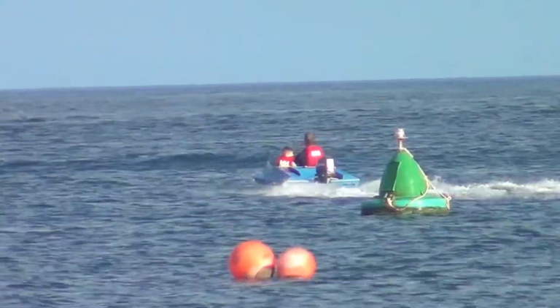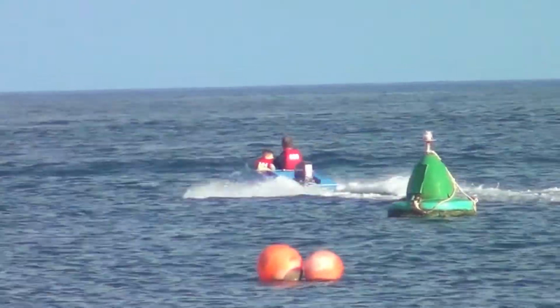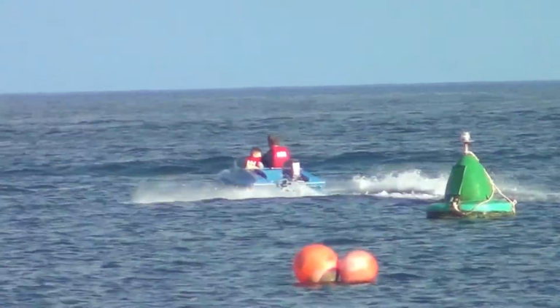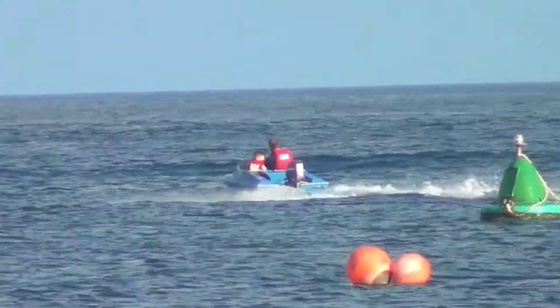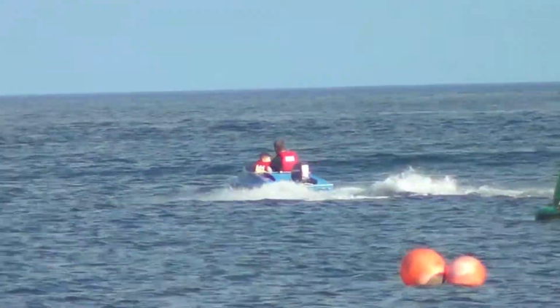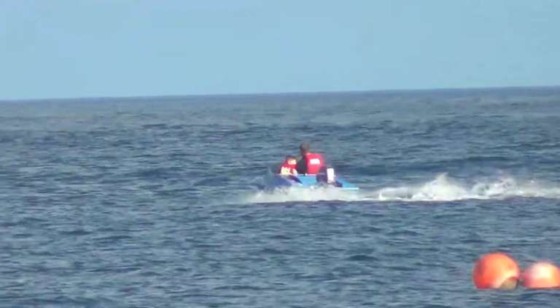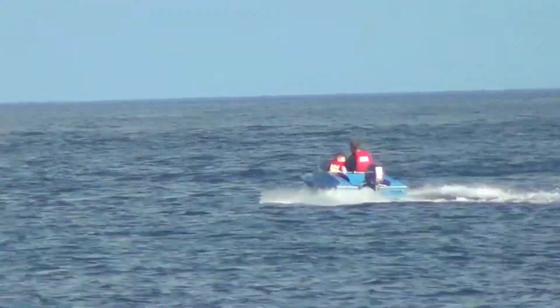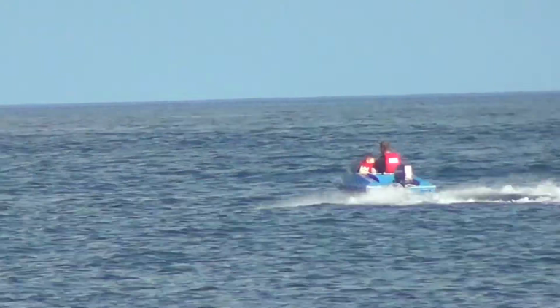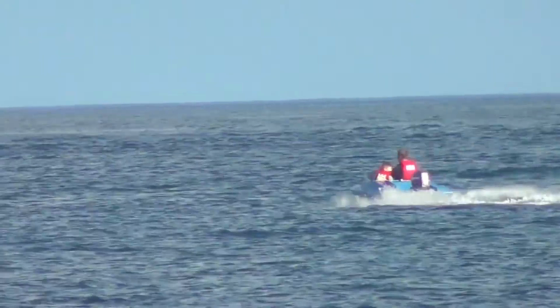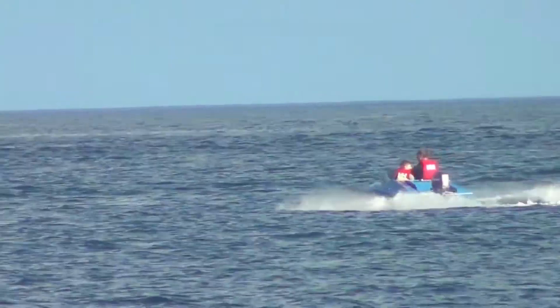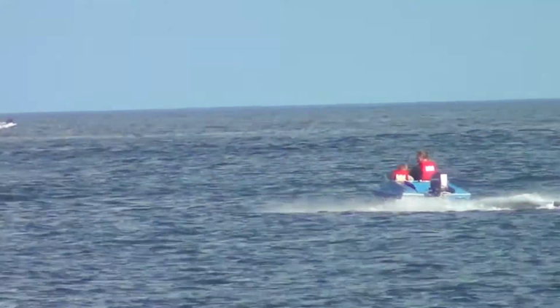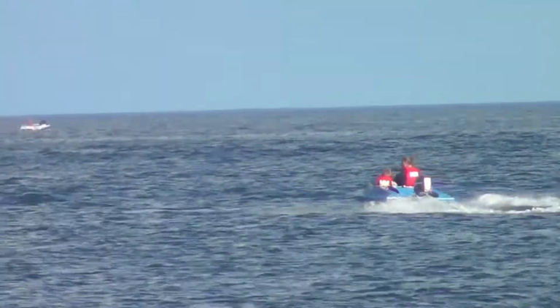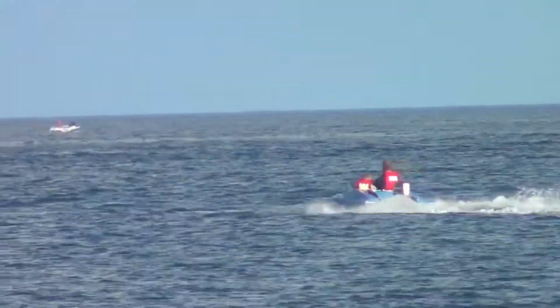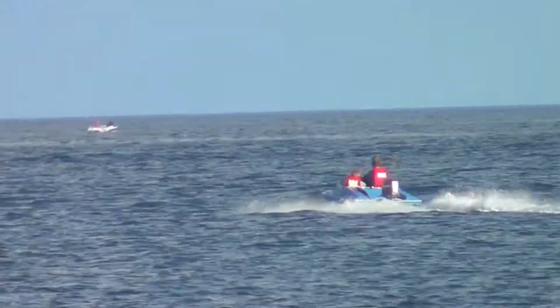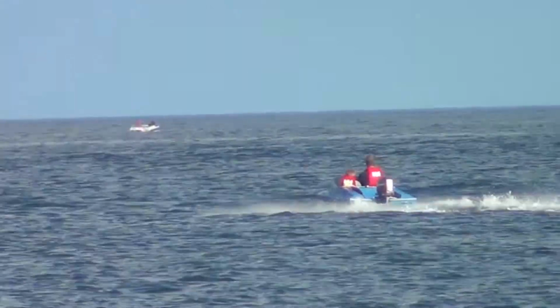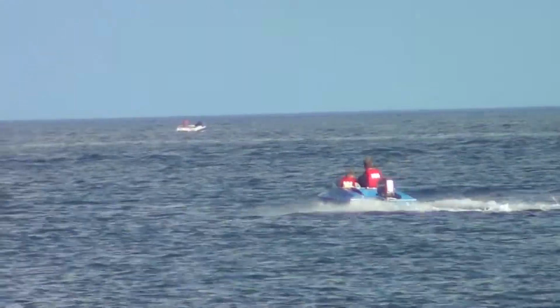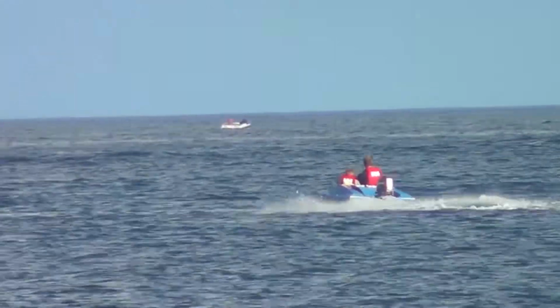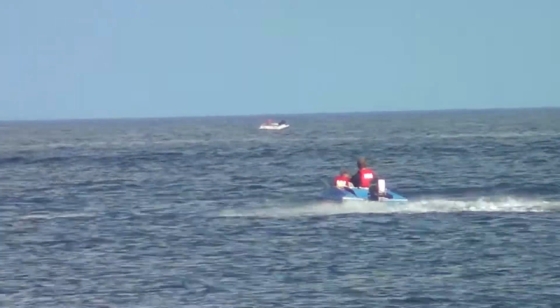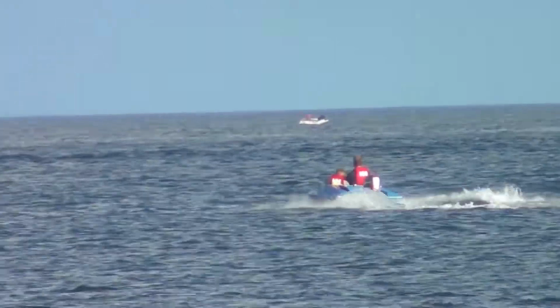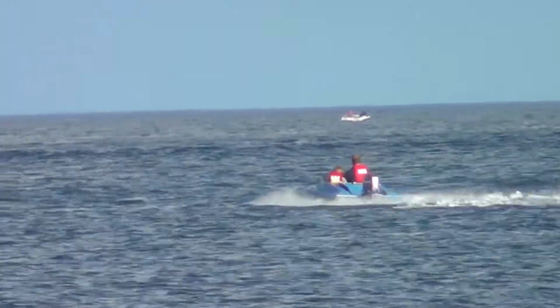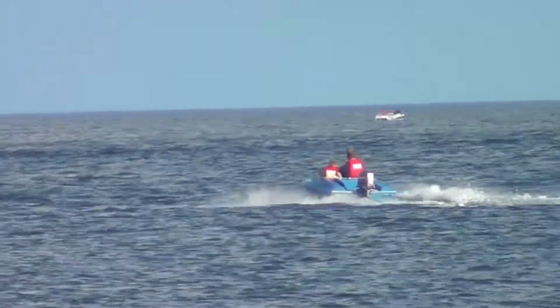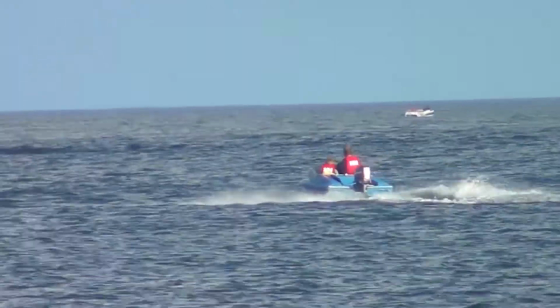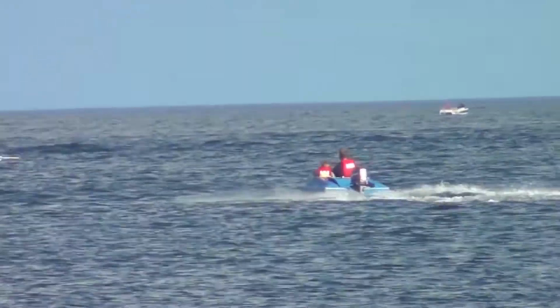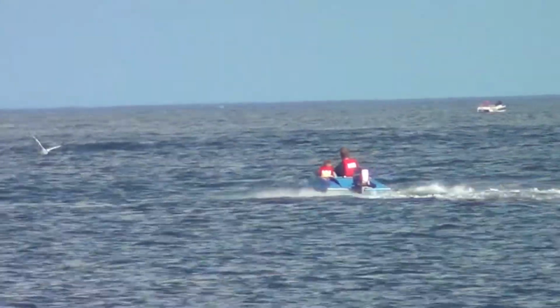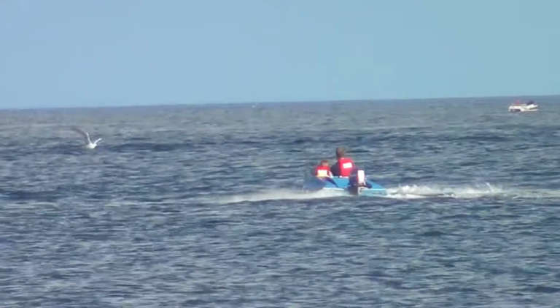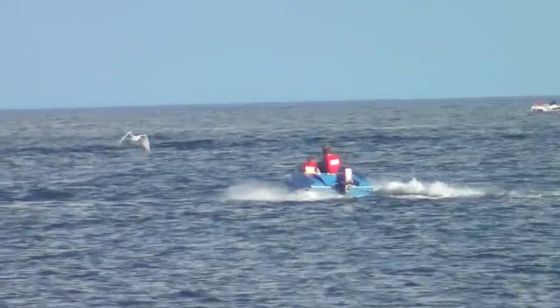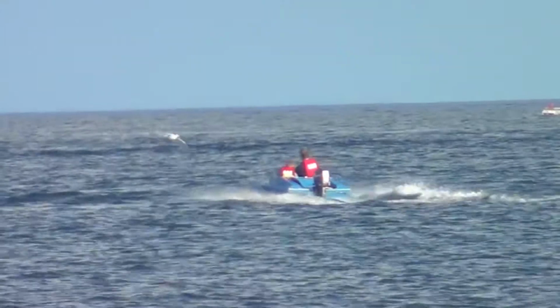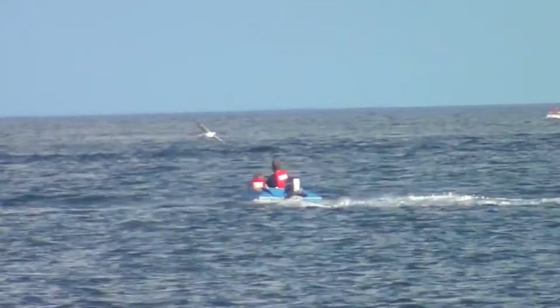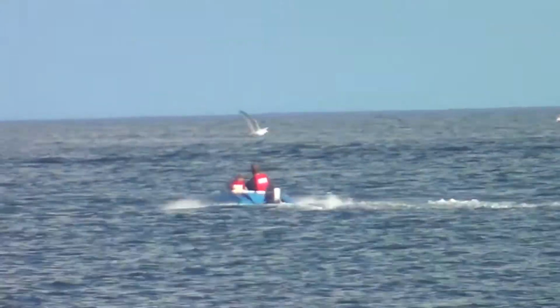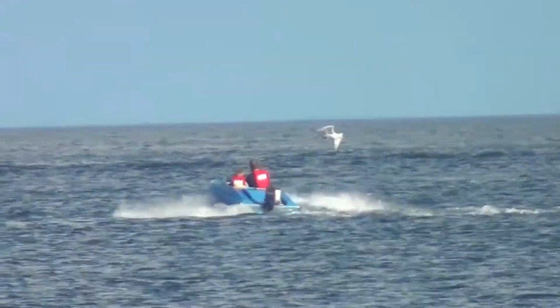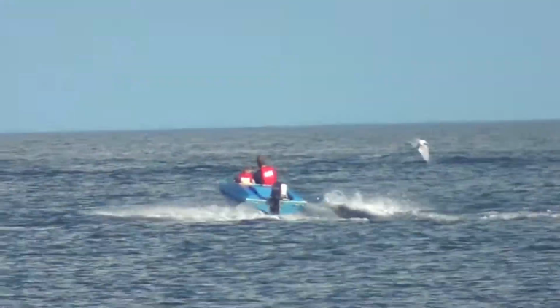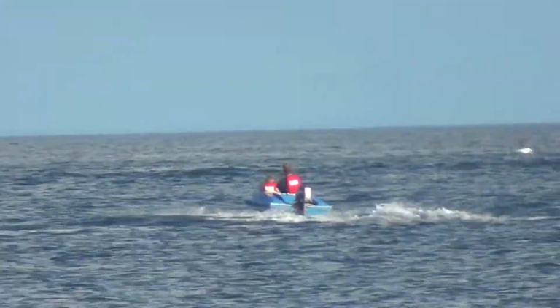Just look at the way it rides the waves. And what a fantastic buffeting it can take.